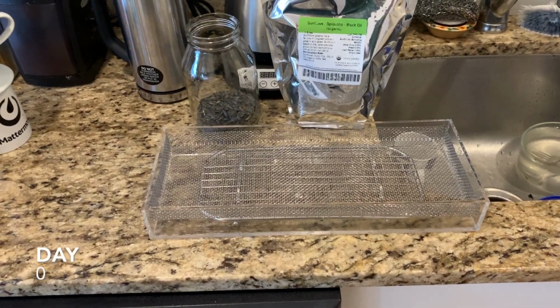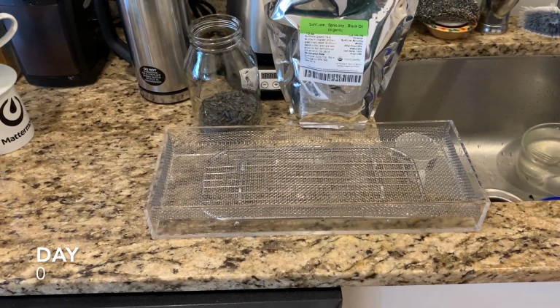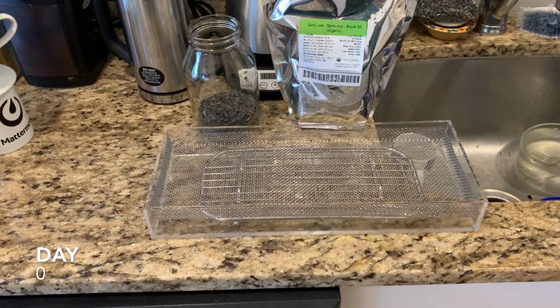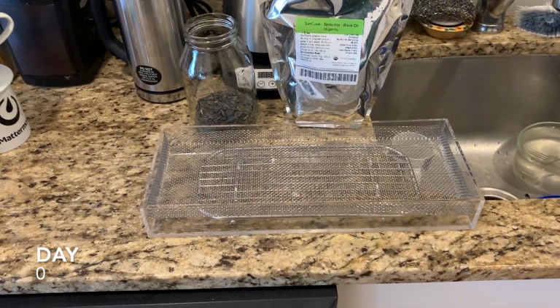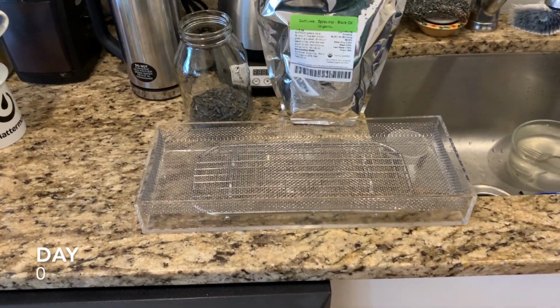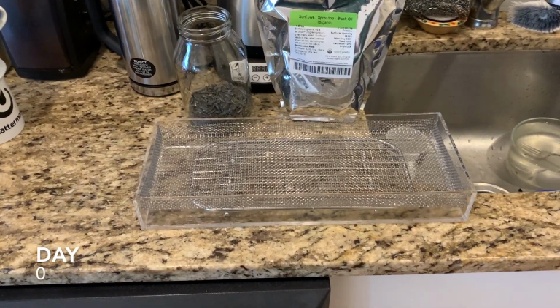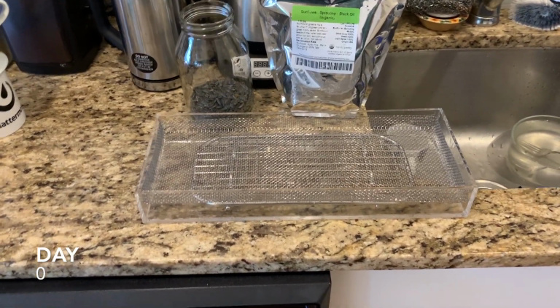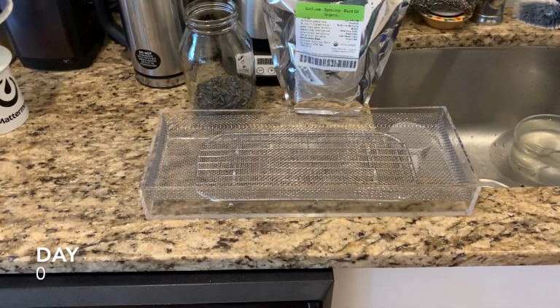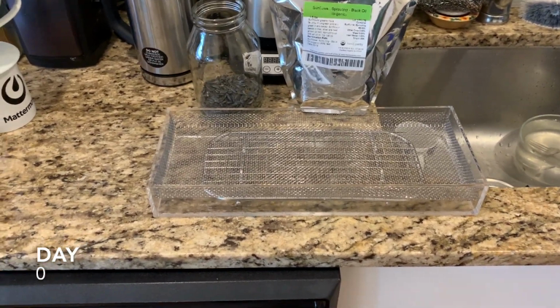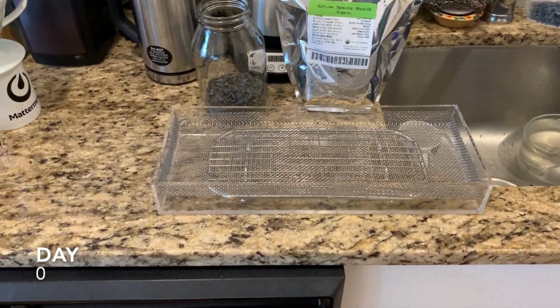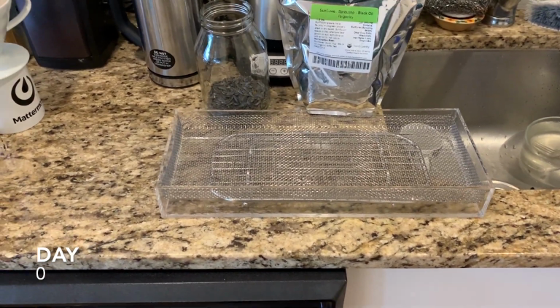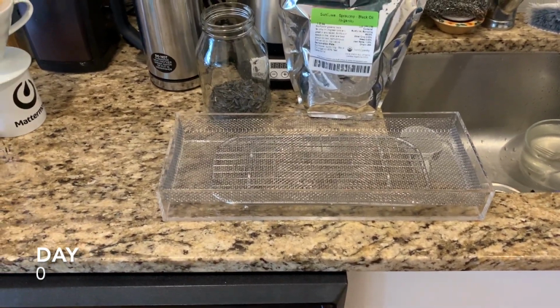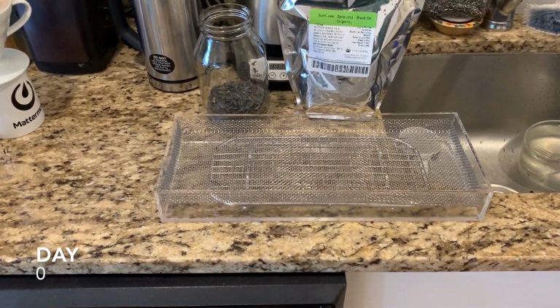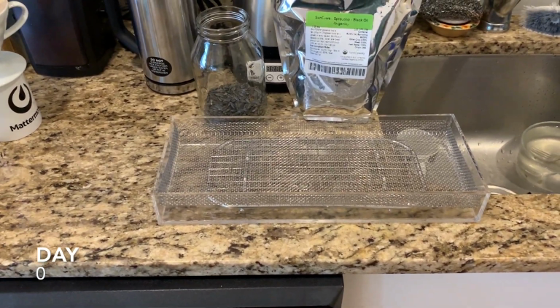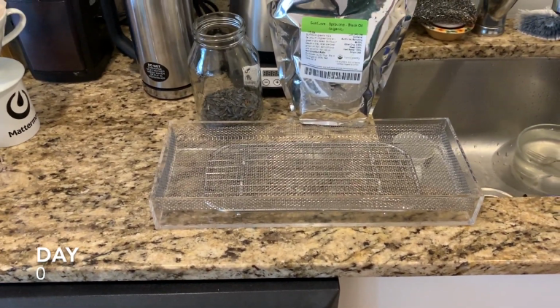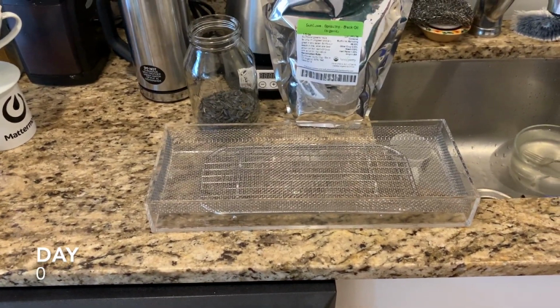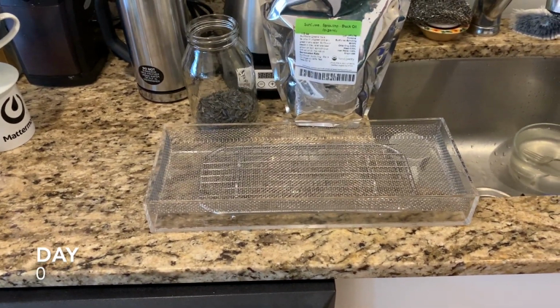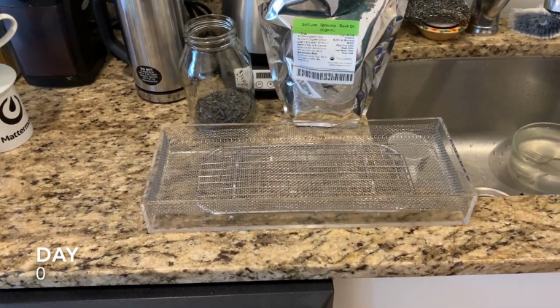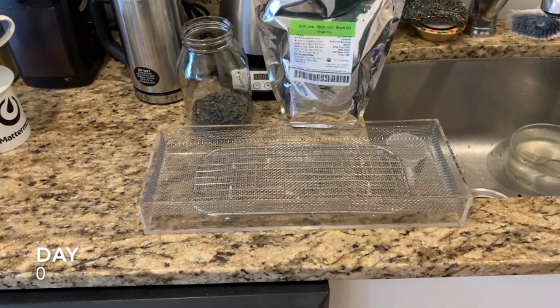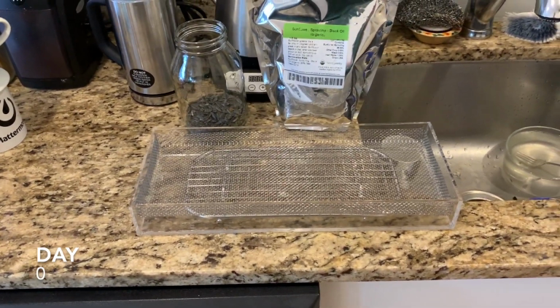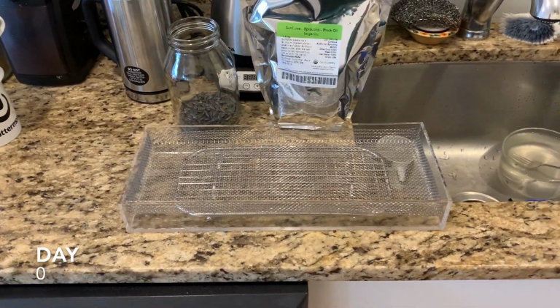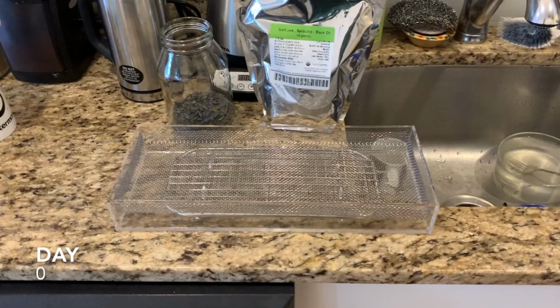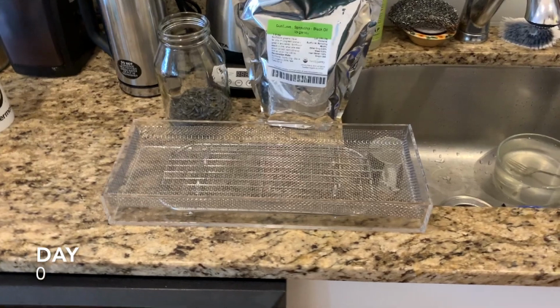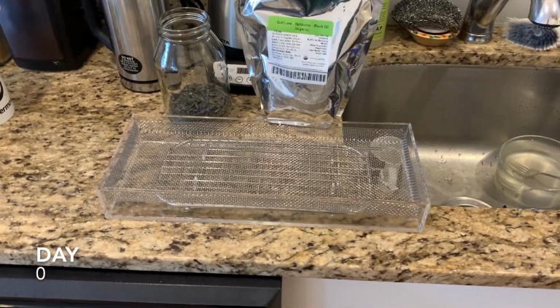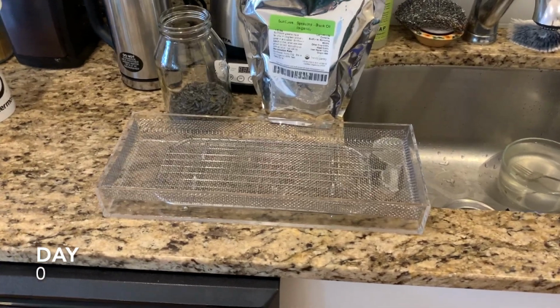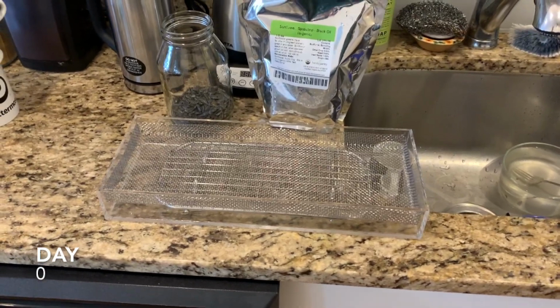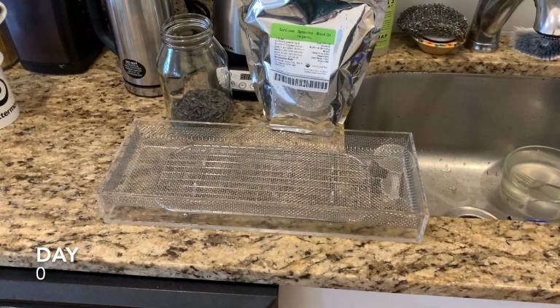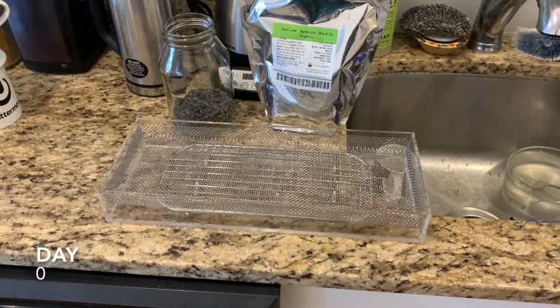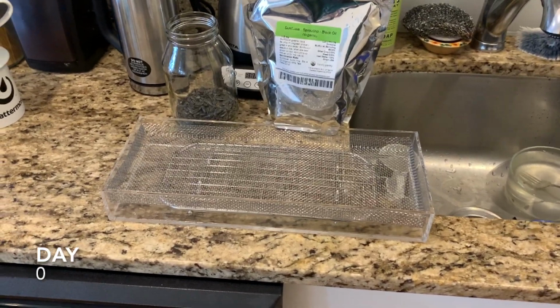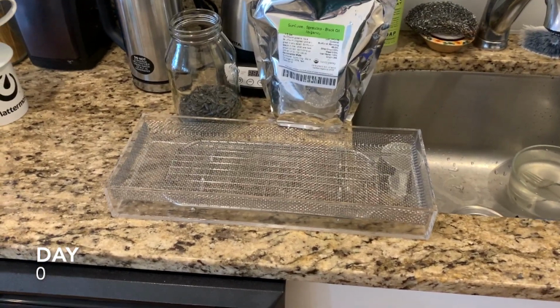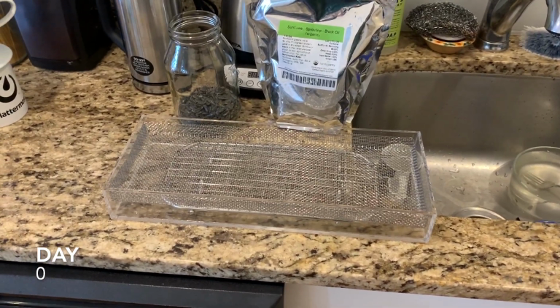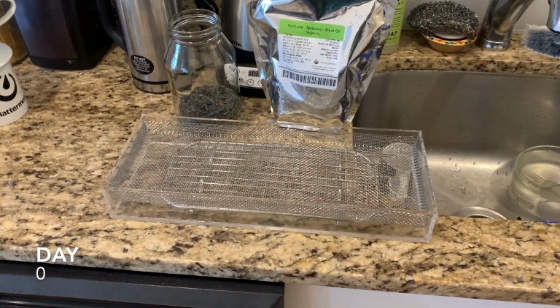What is up everyone? I'm going to make a video explaining how I do hydroponic sunflower microgreens.